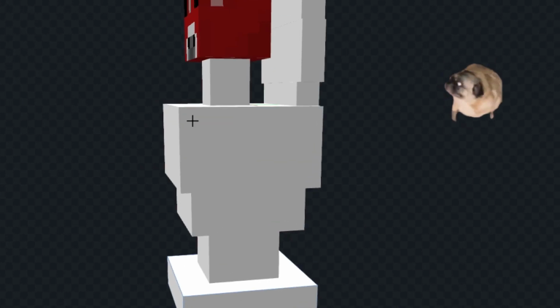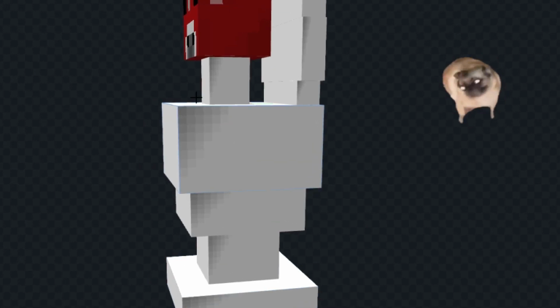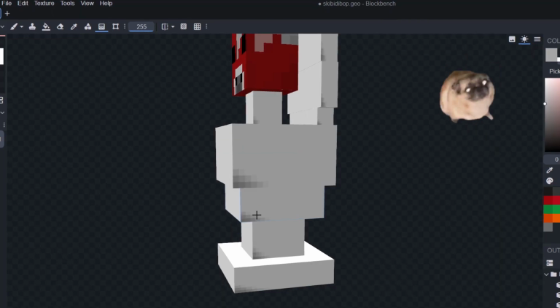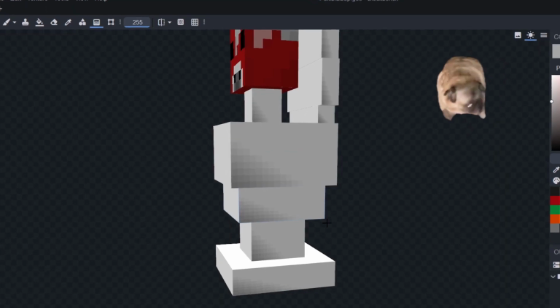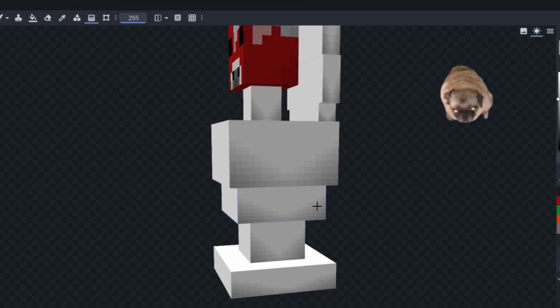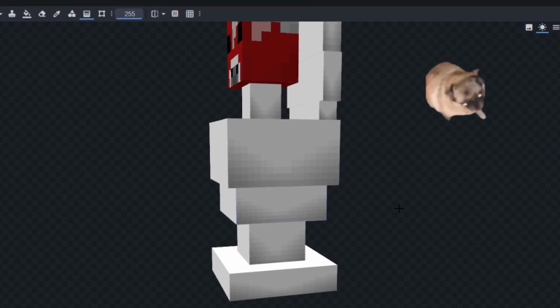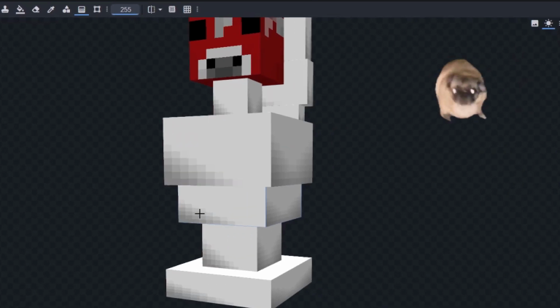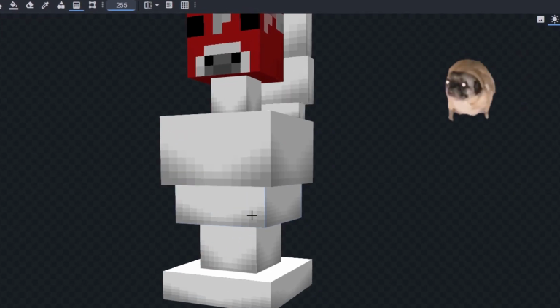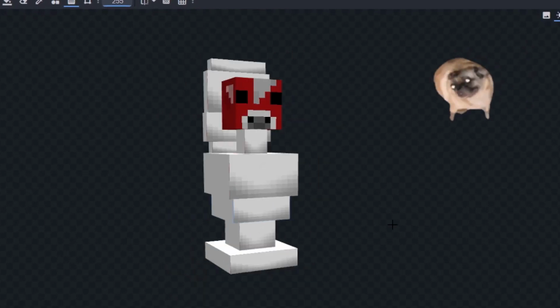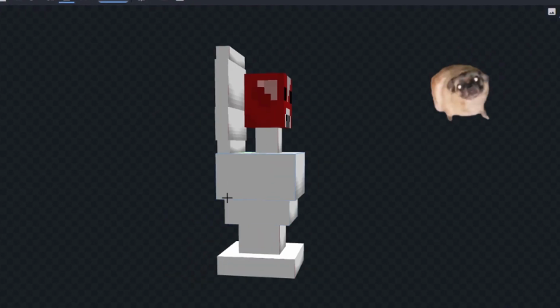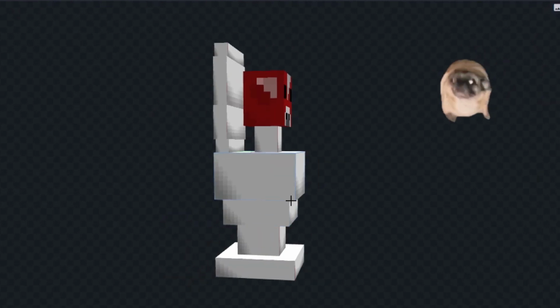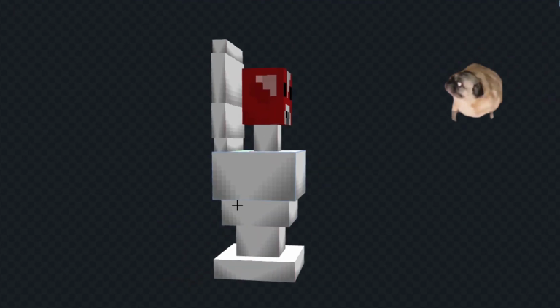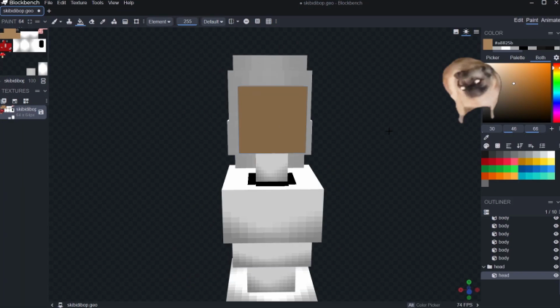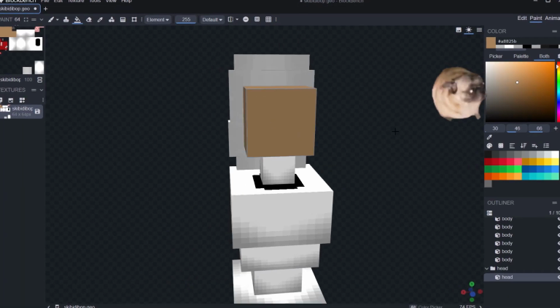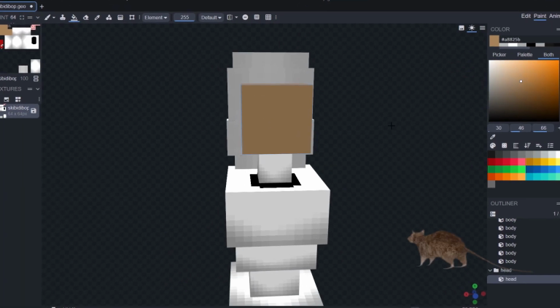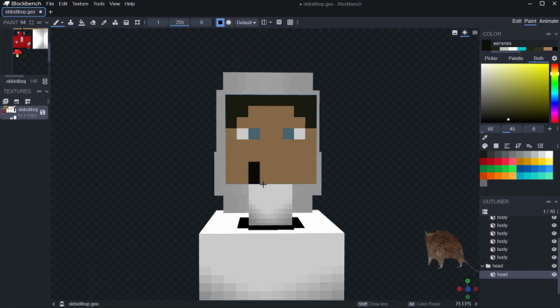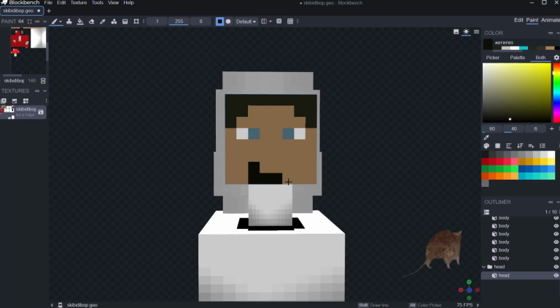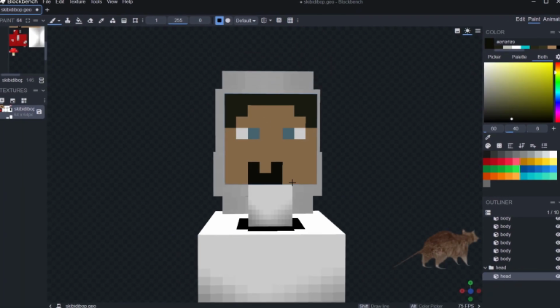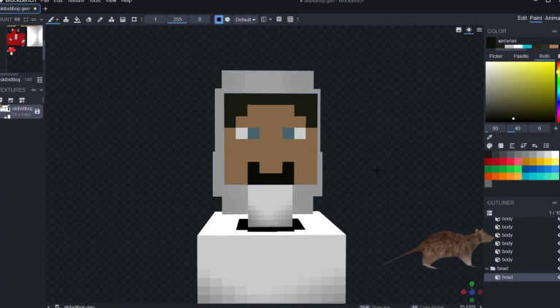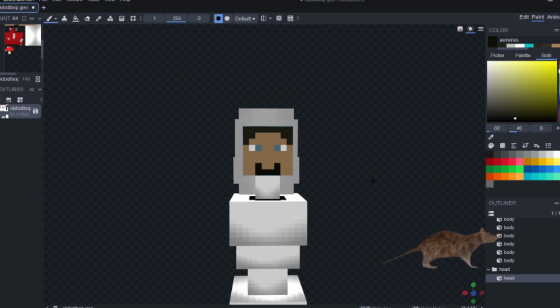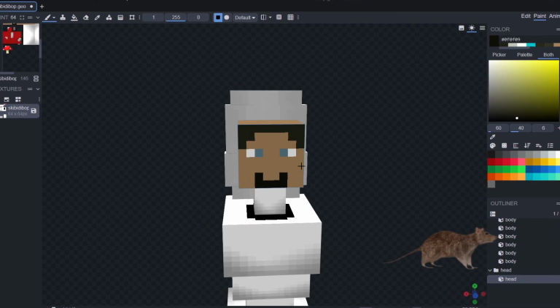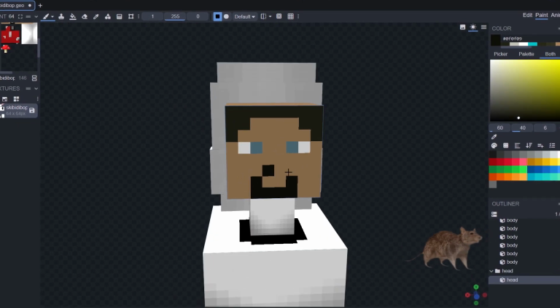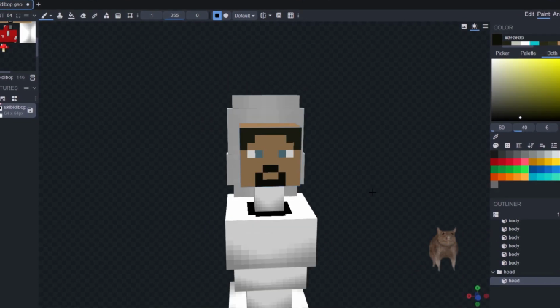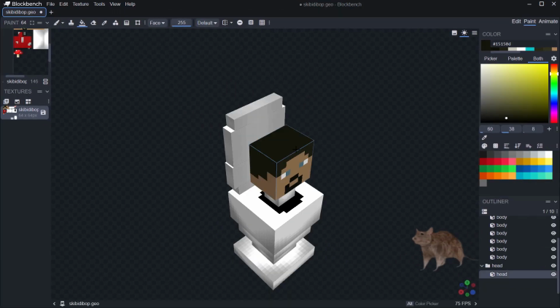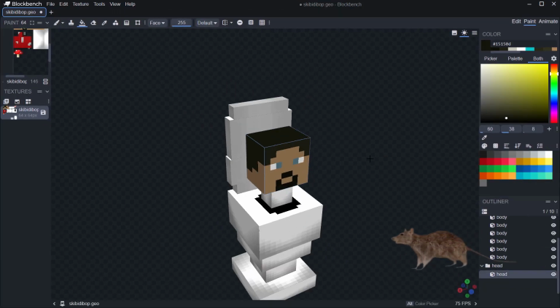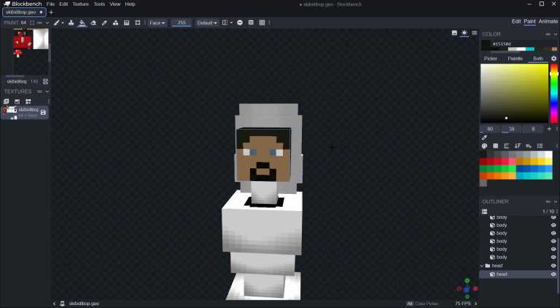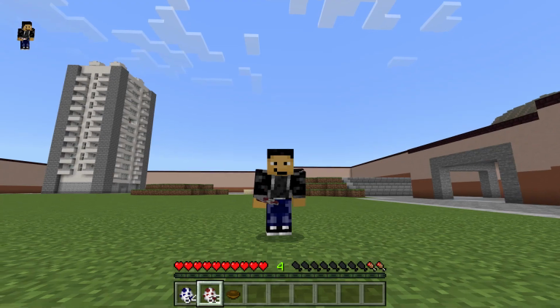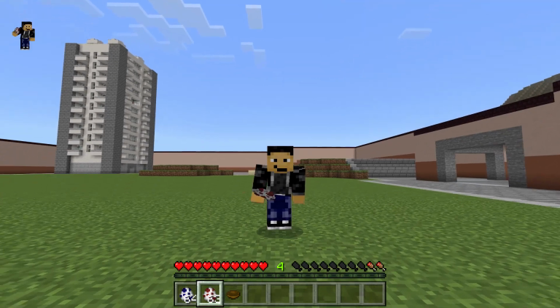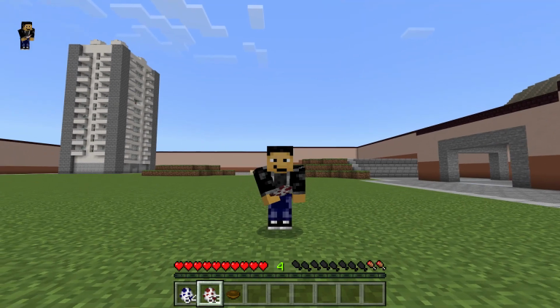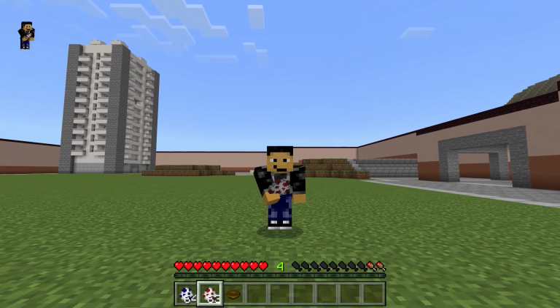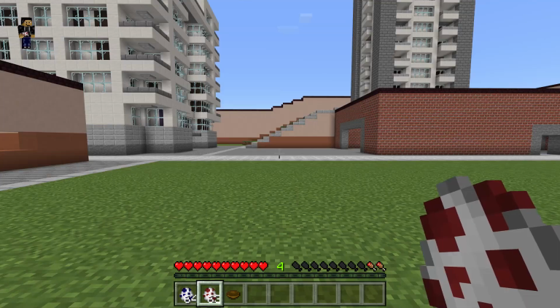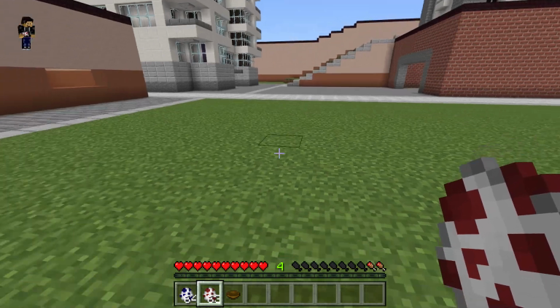Now we're going to color it all white and give it some shading. Now it's time to give the head a texture — let's give them that weird little smile. Okay, now time to see this in game.